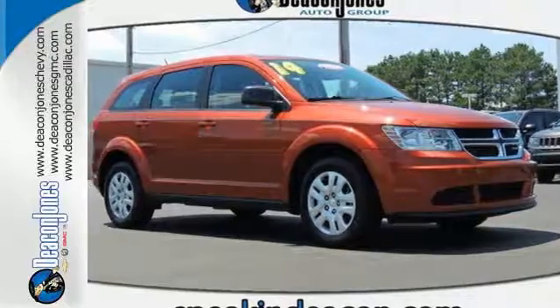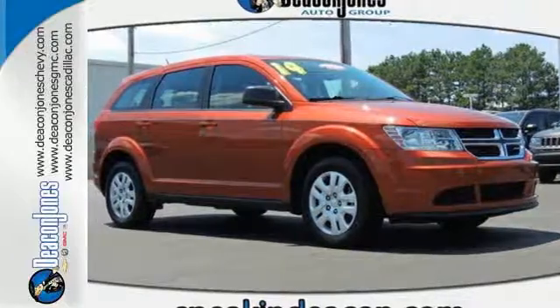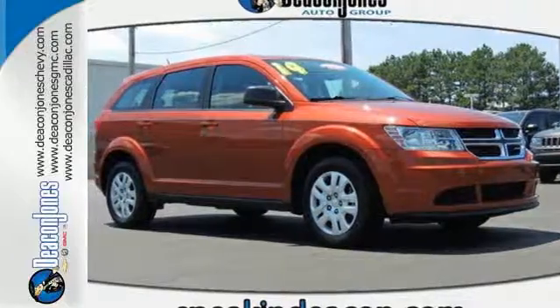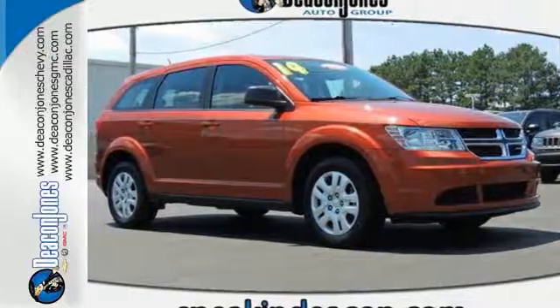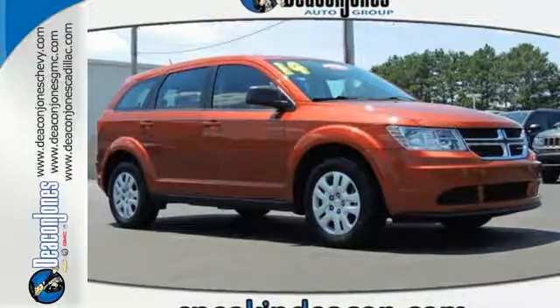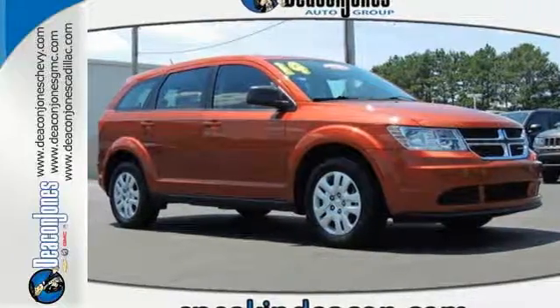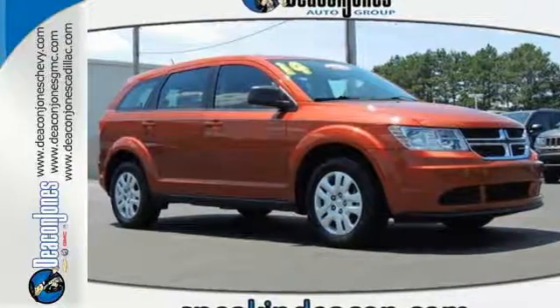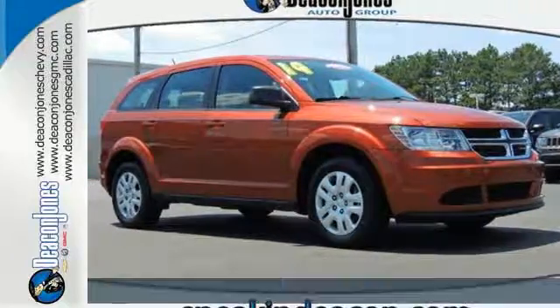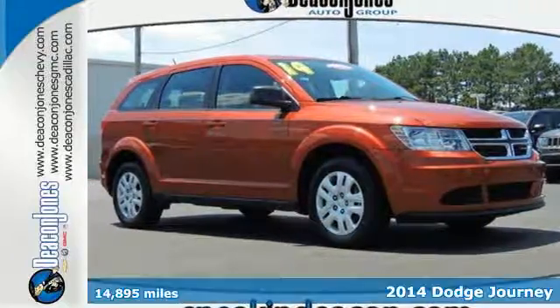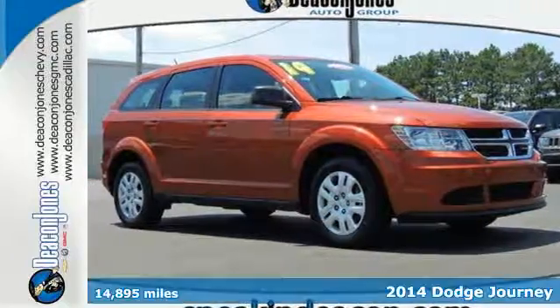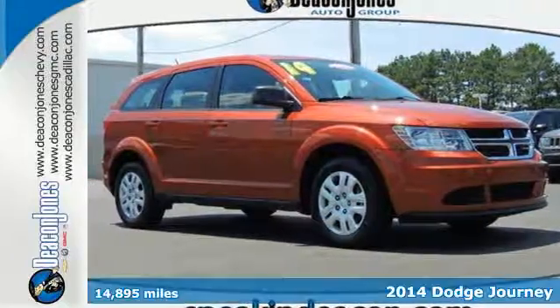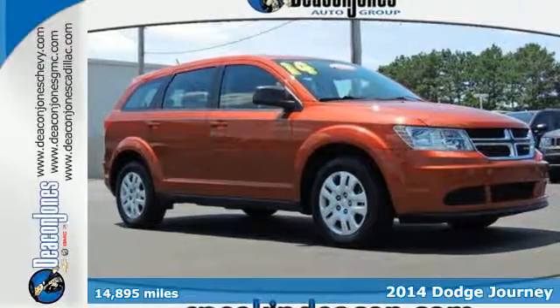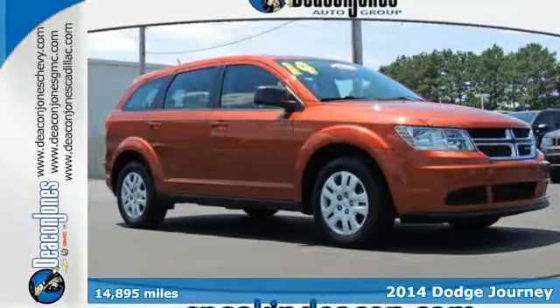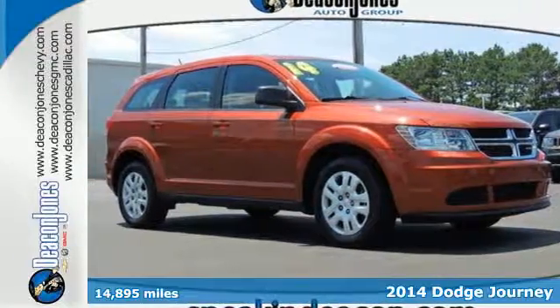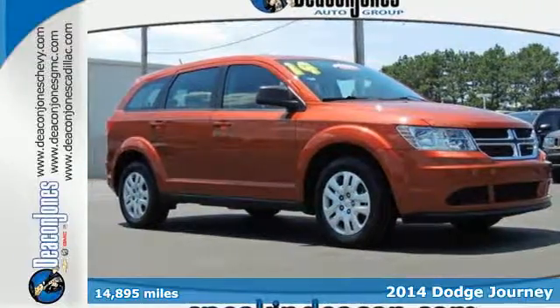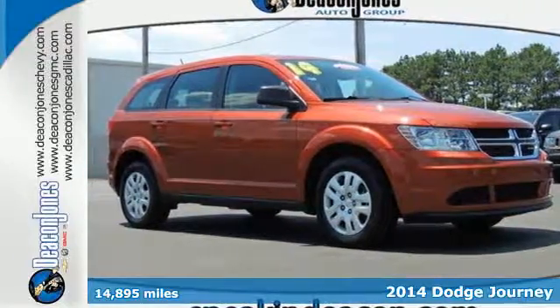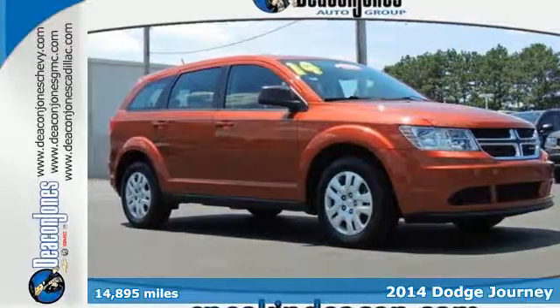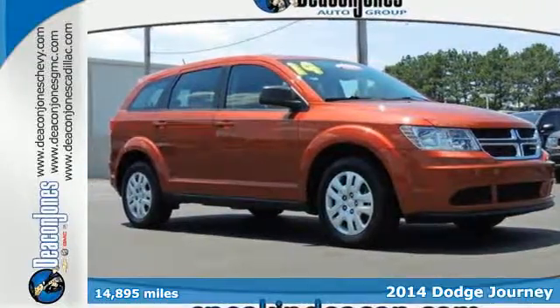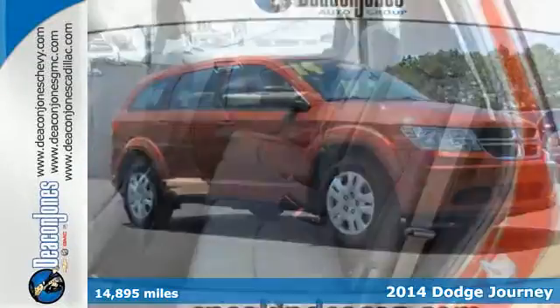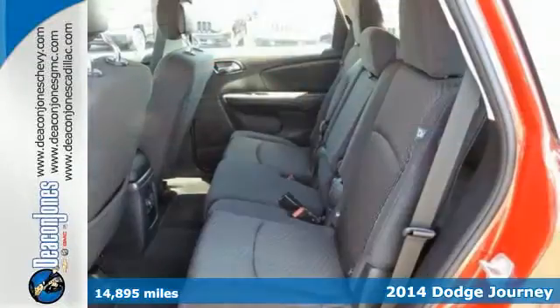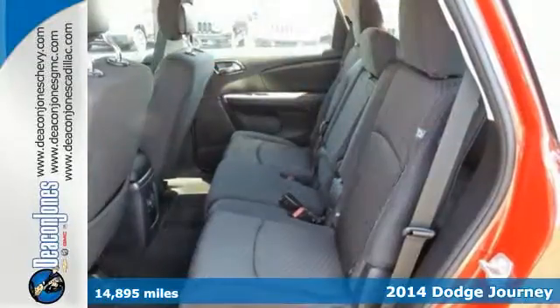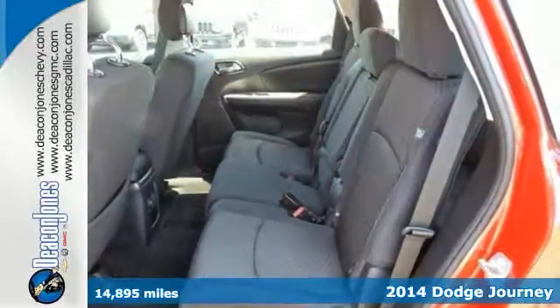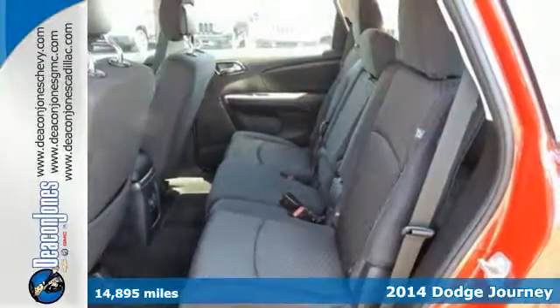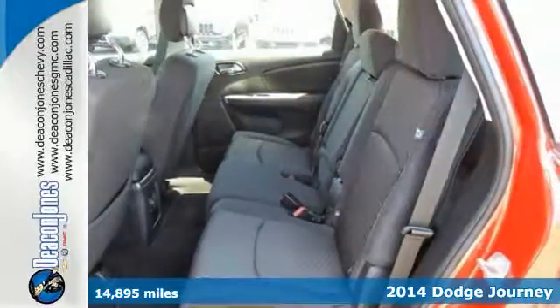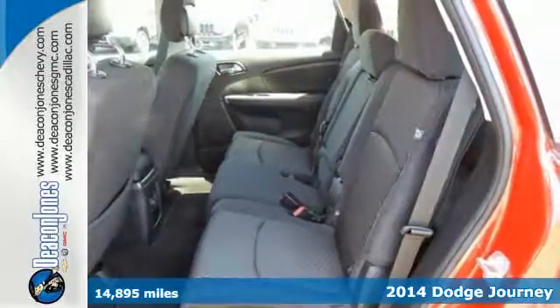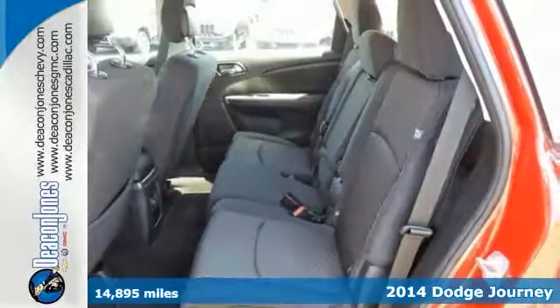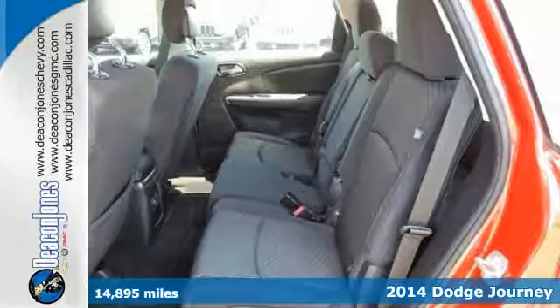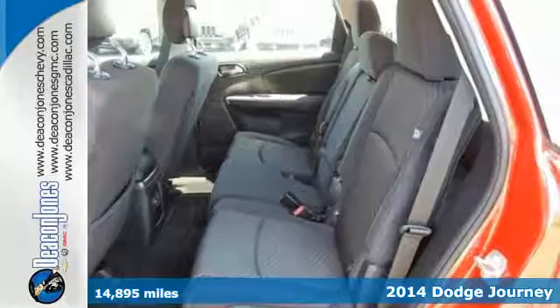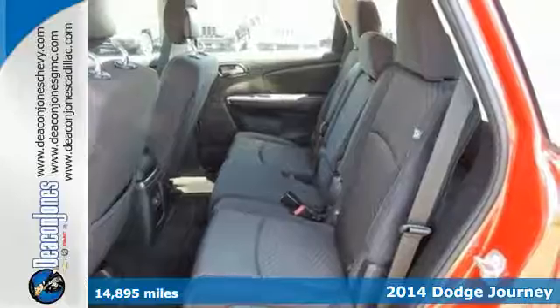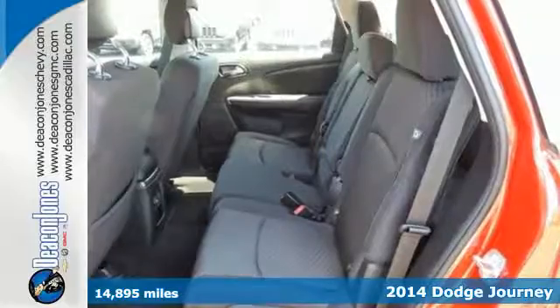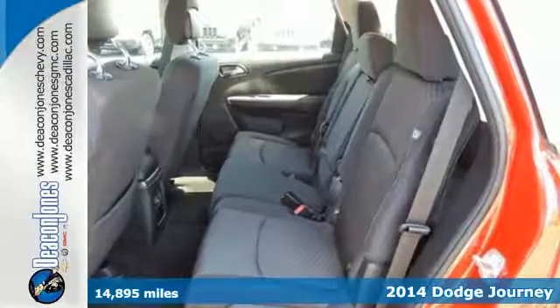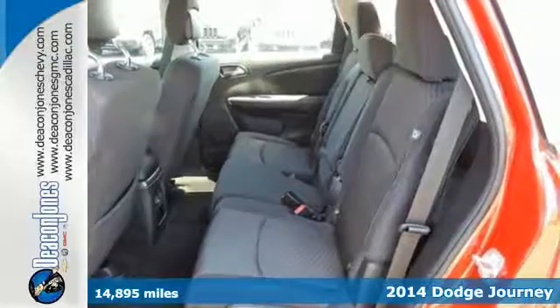Here's a 2014 Dodge Journey. It's a mid-sized crossover that's worth bragging about.